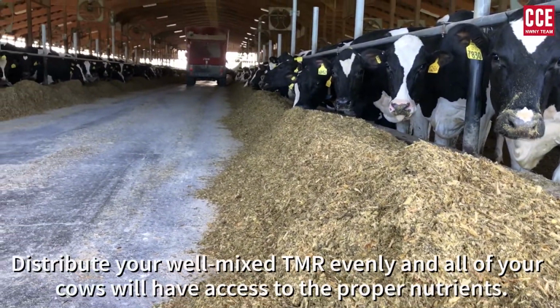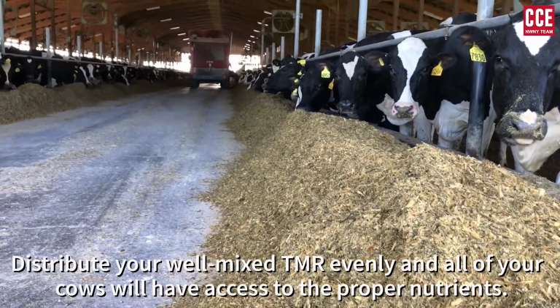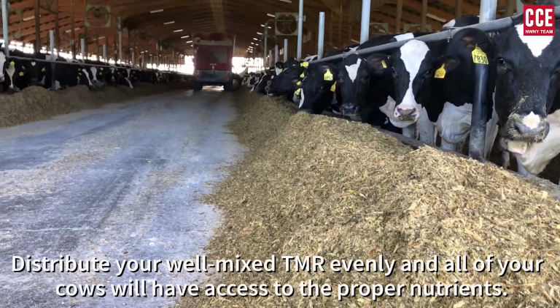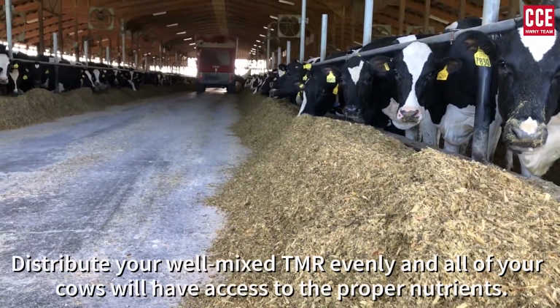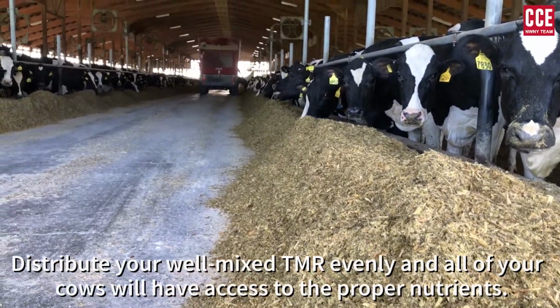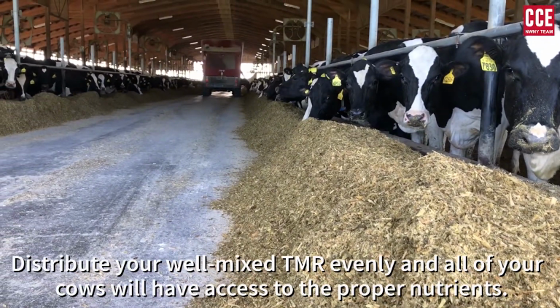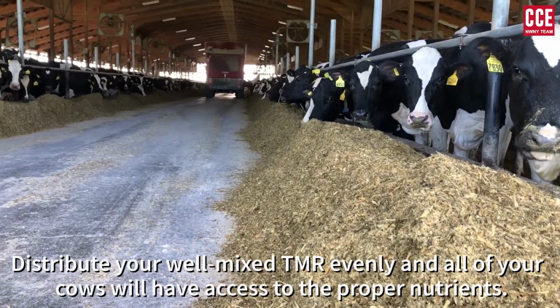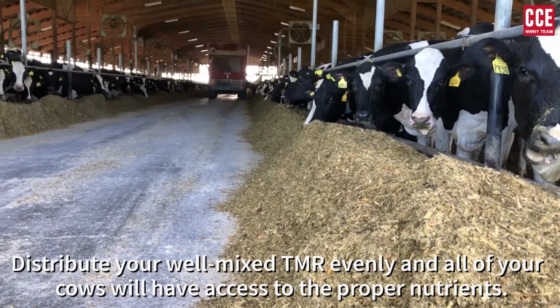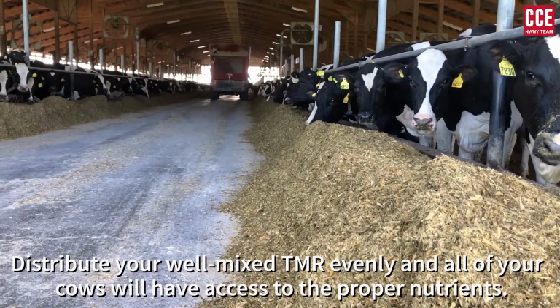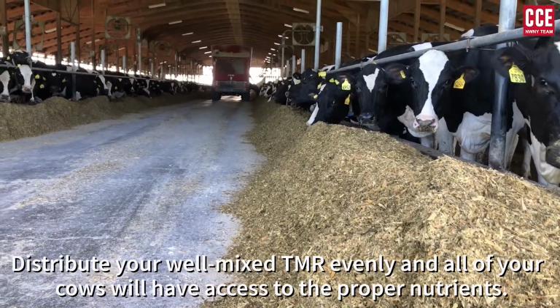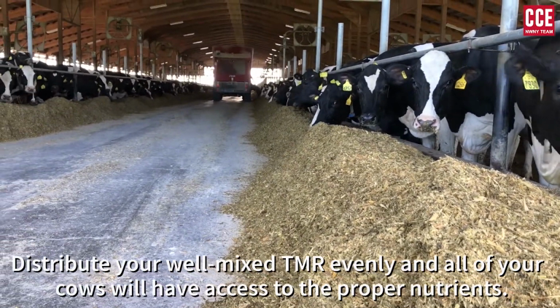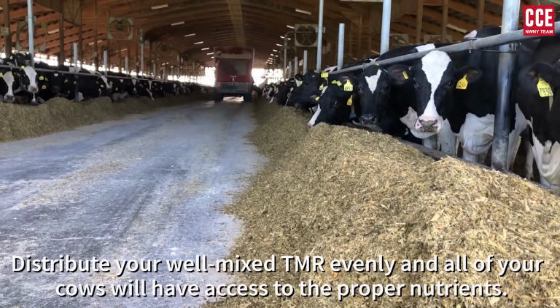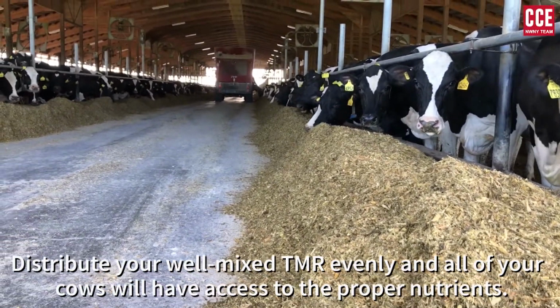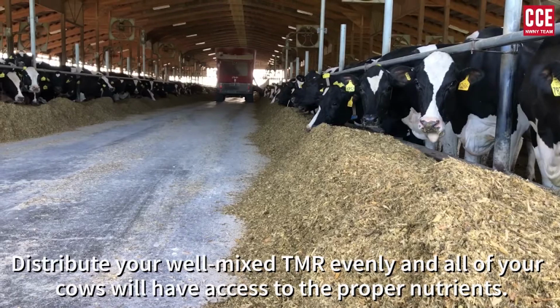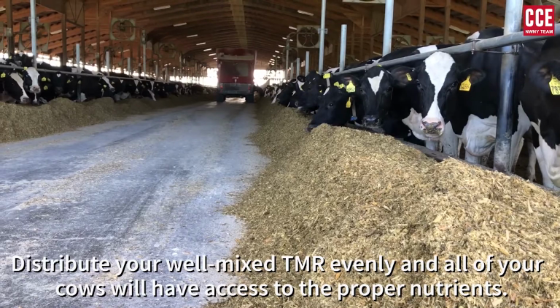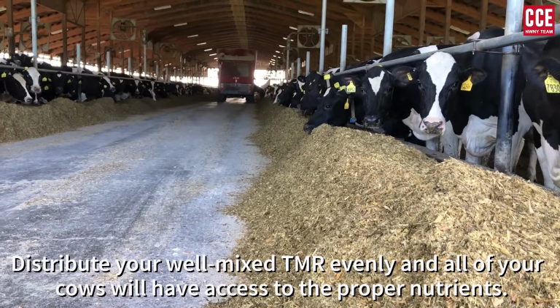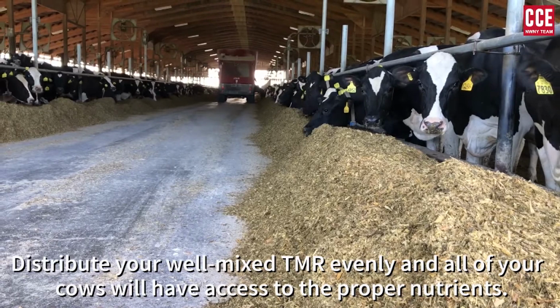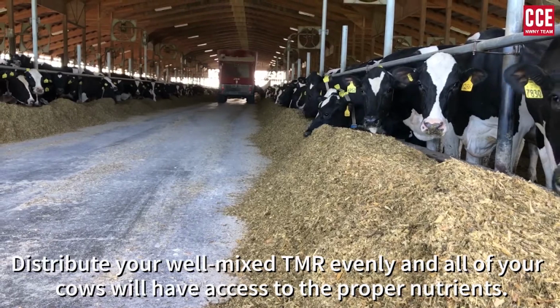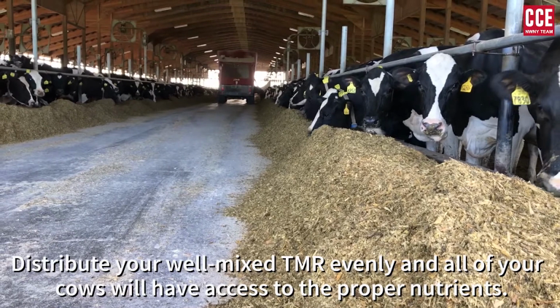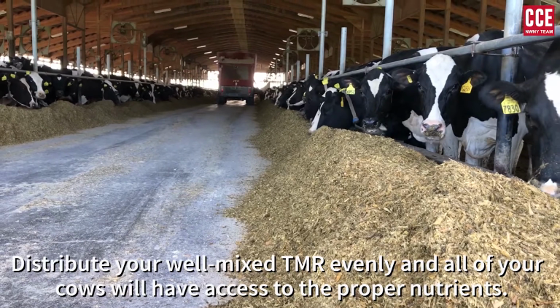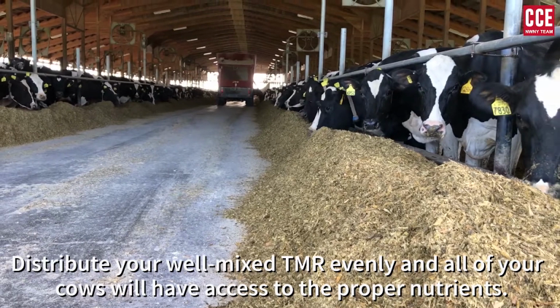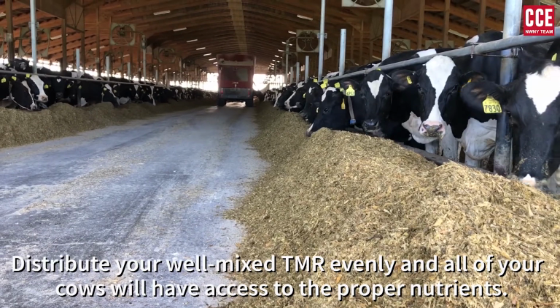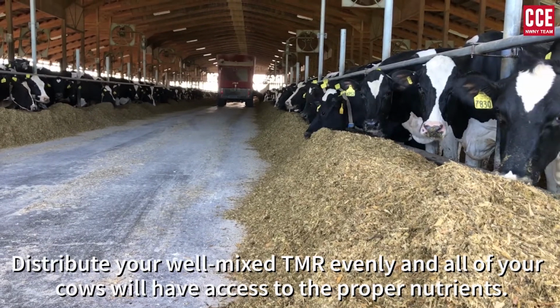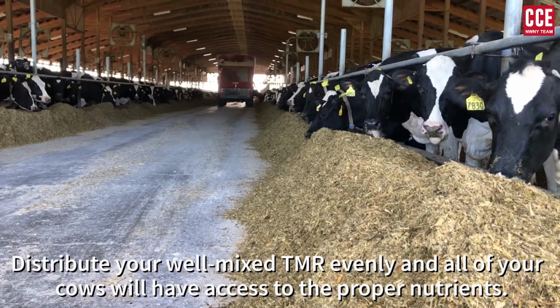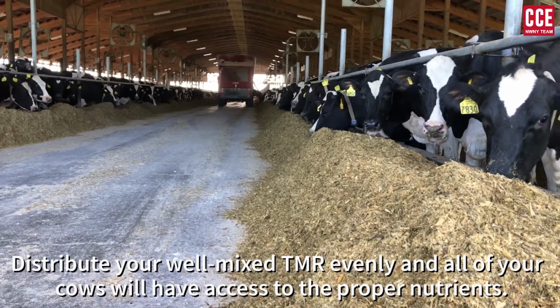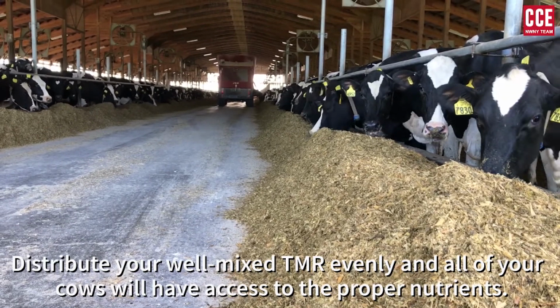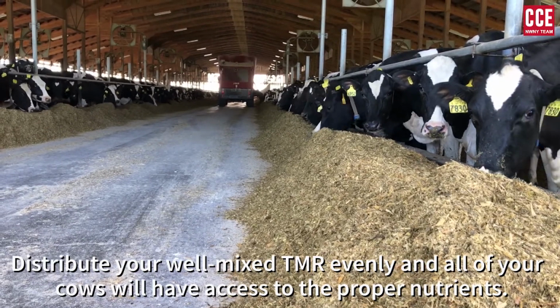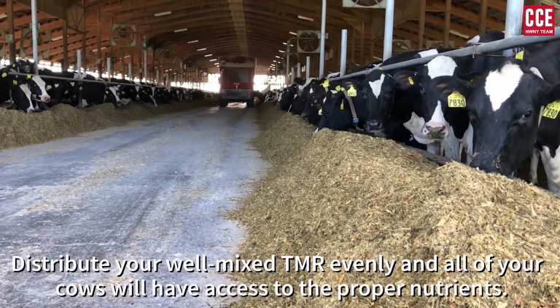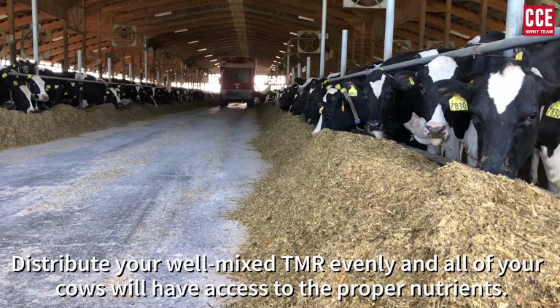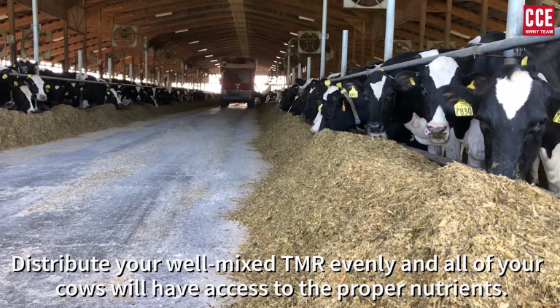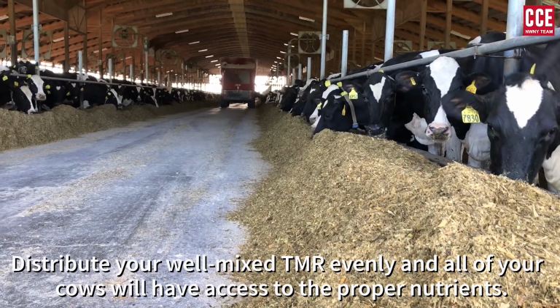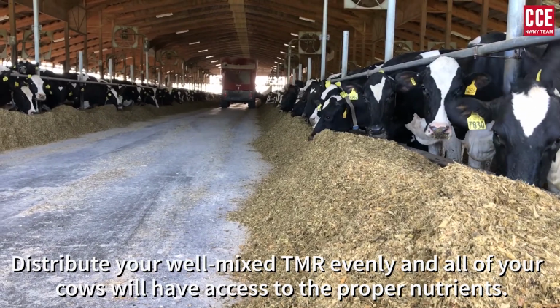Distribute your well-mixed TMR evenly and all of your cows will have access to the proper nutrients.